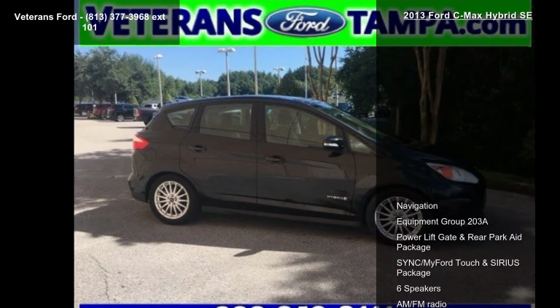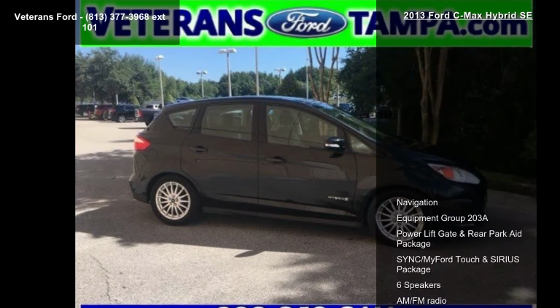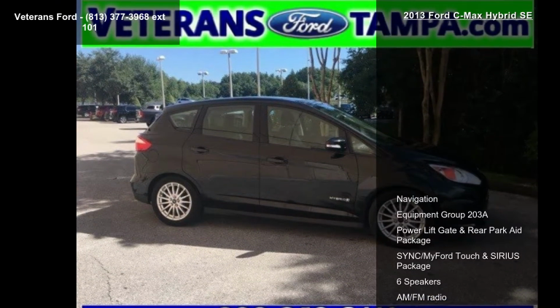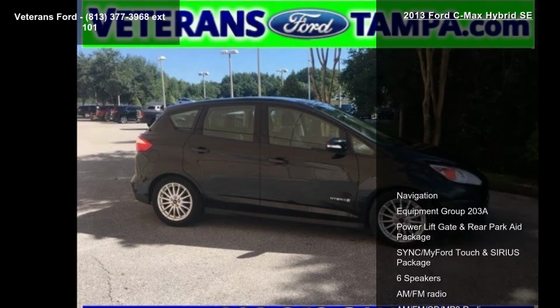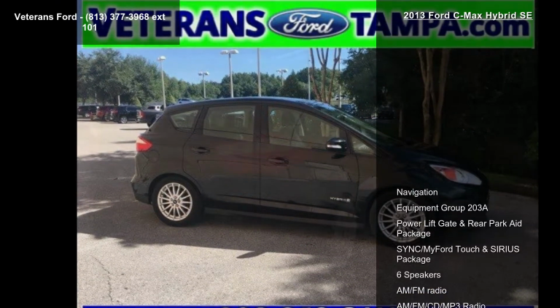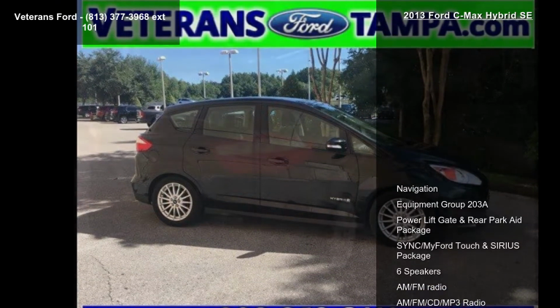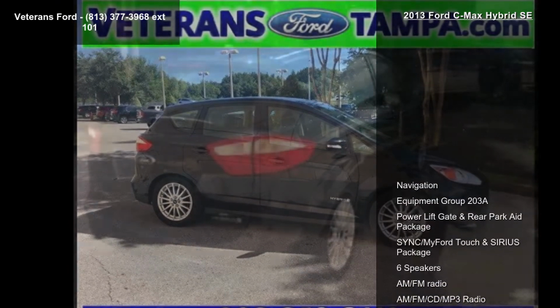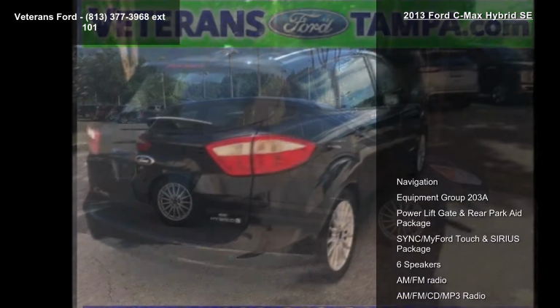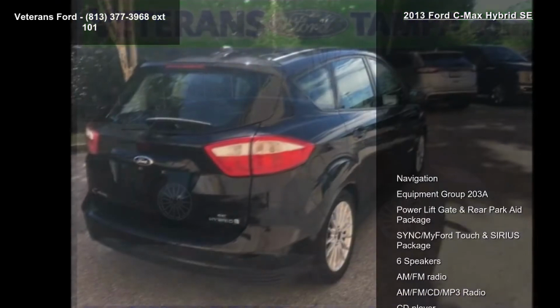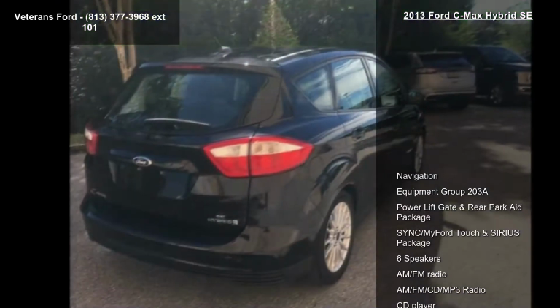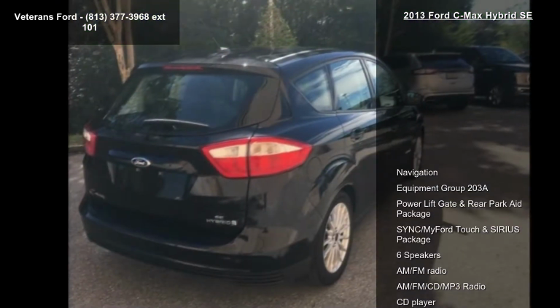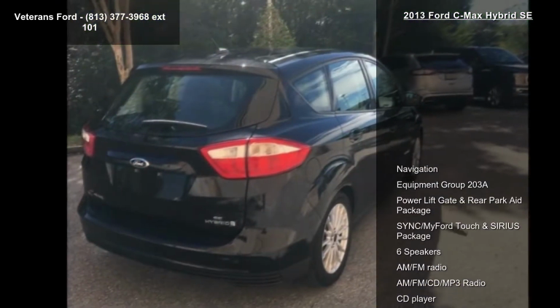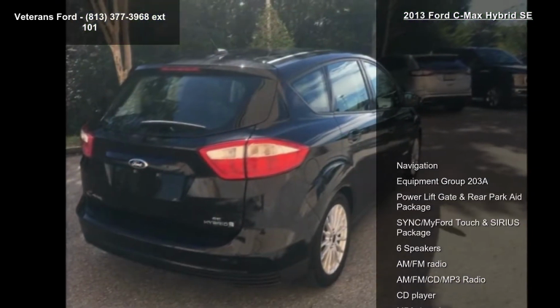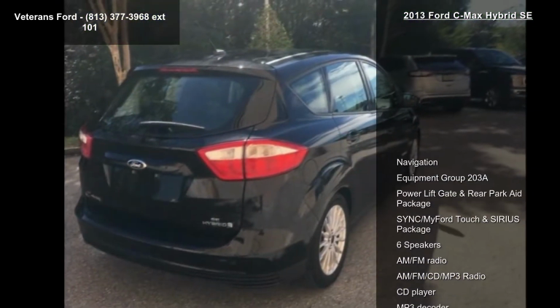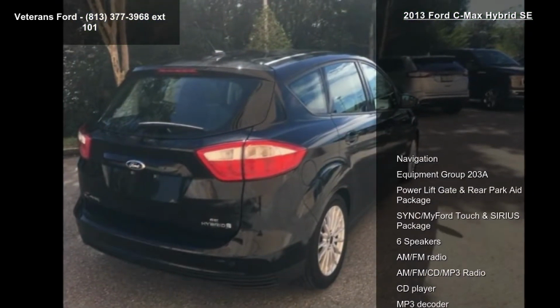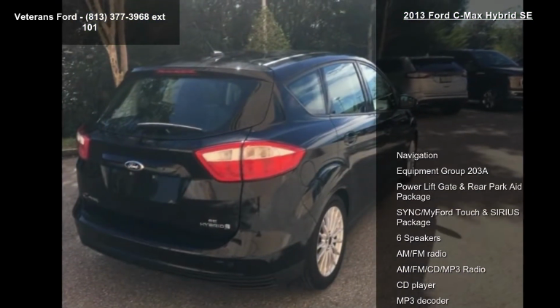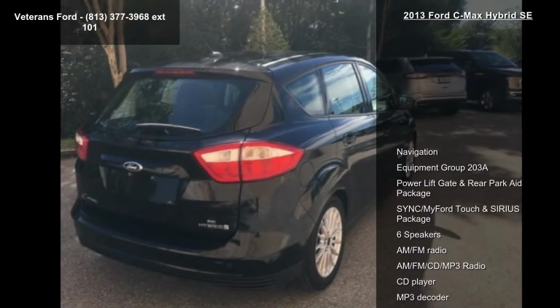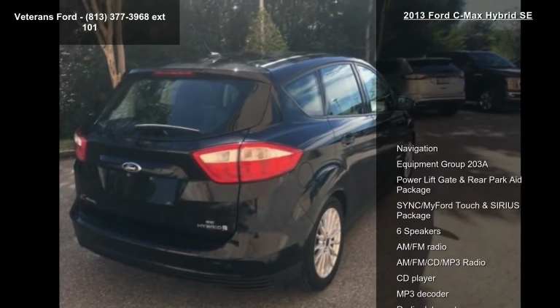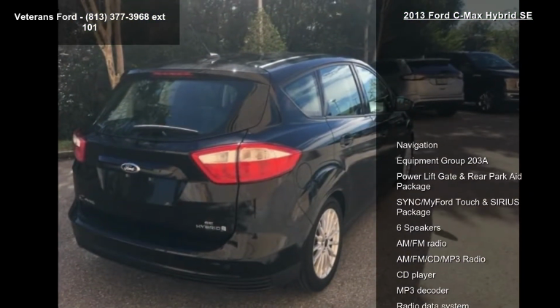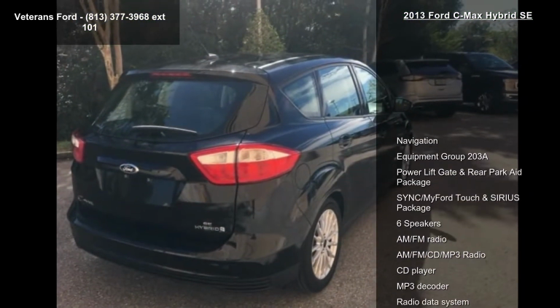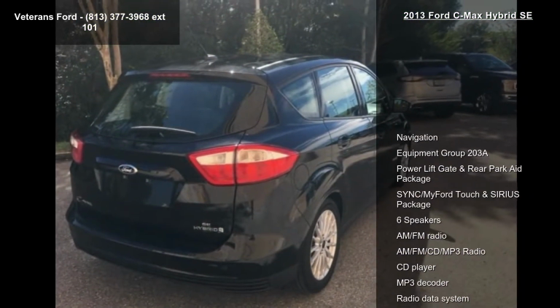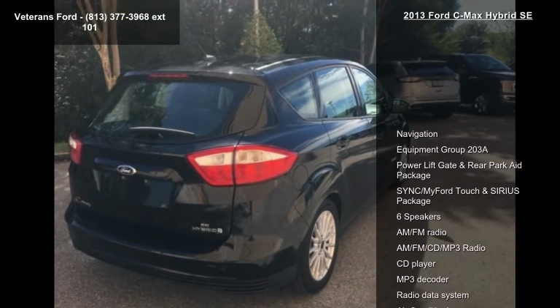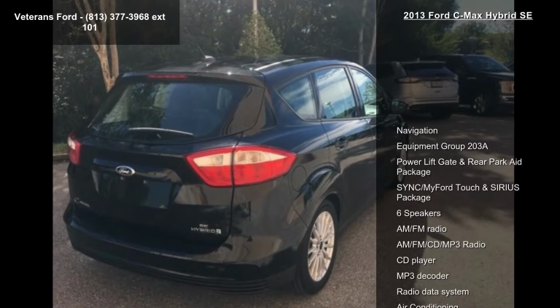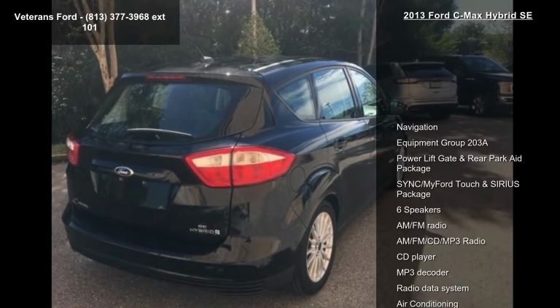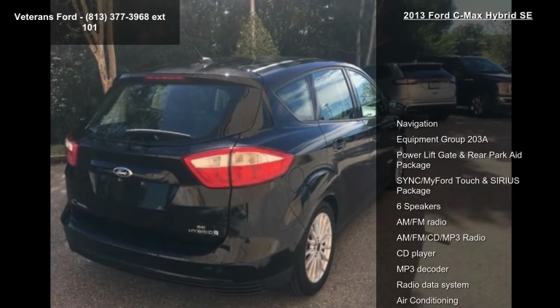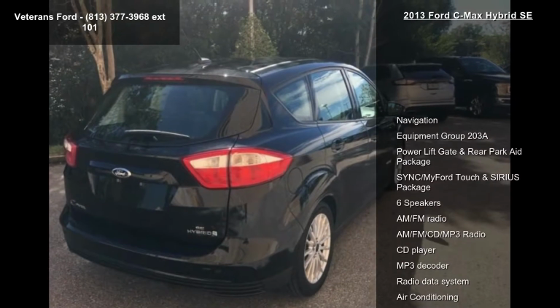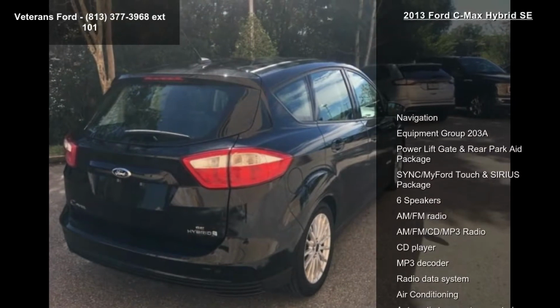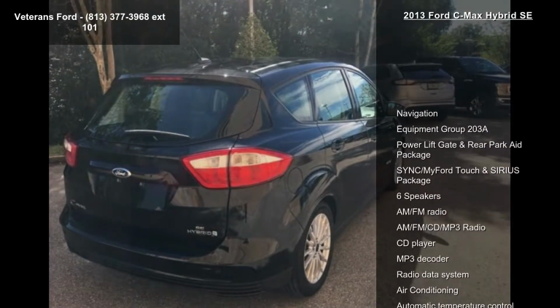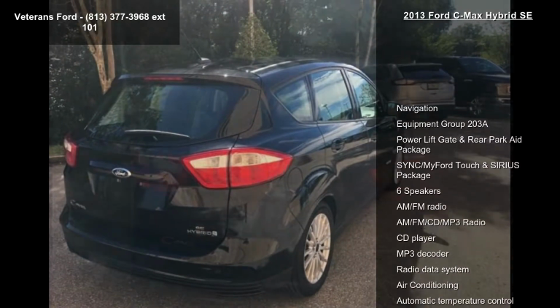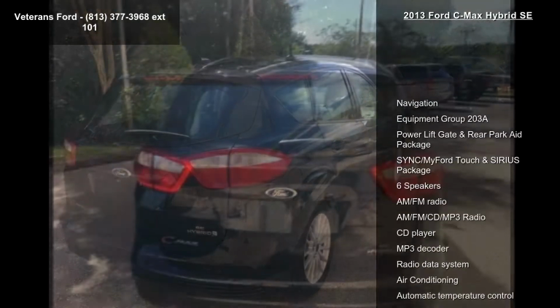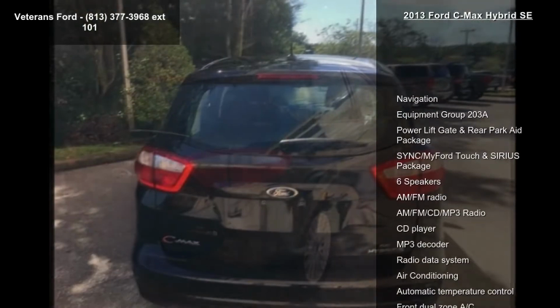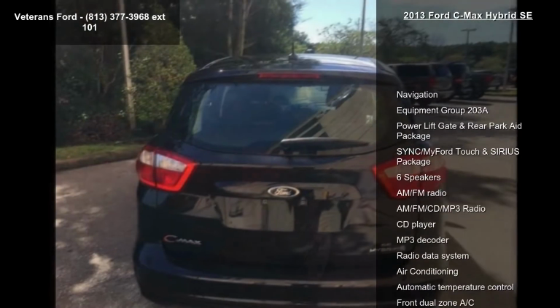This vehicle comes with a reliable 4-cylinder engine, paired with a sporty manual transmission.